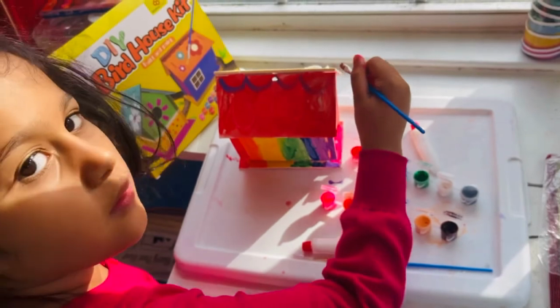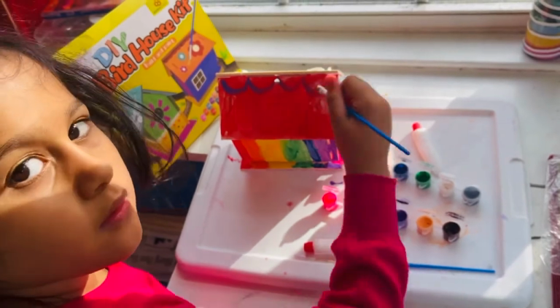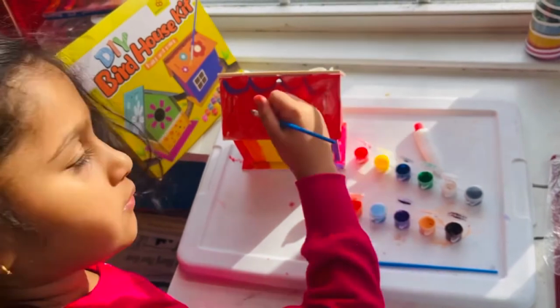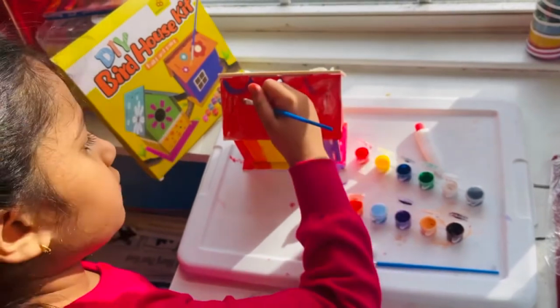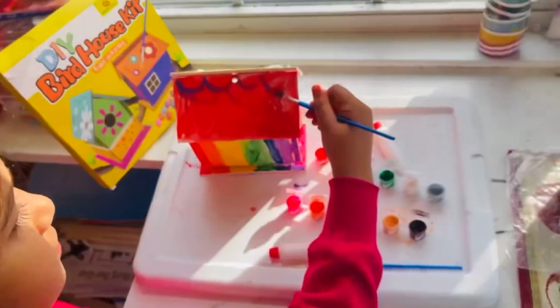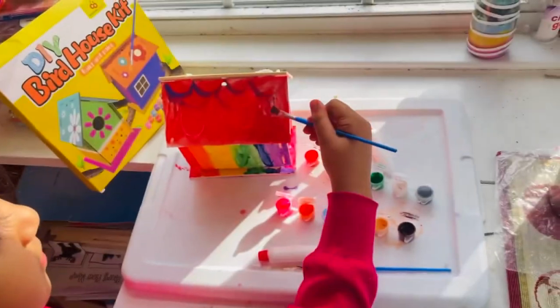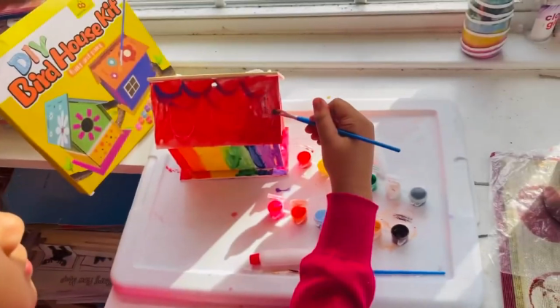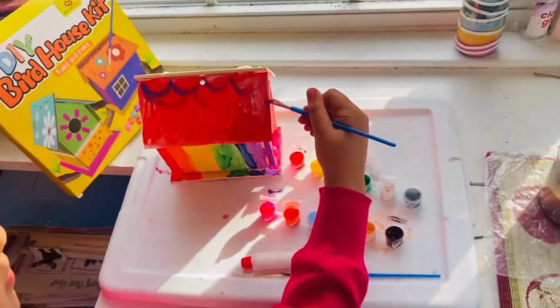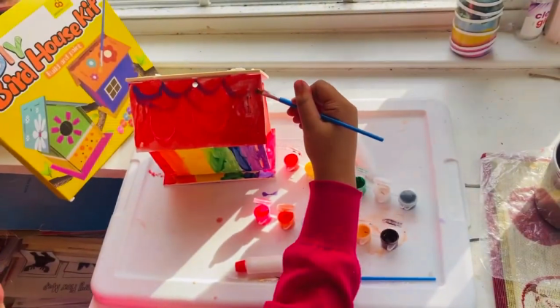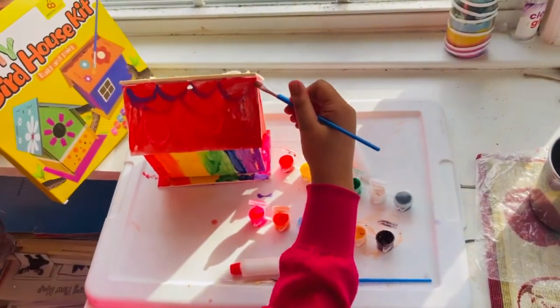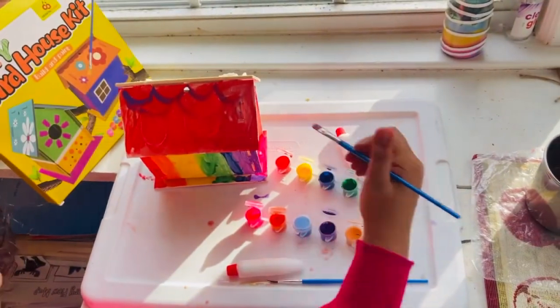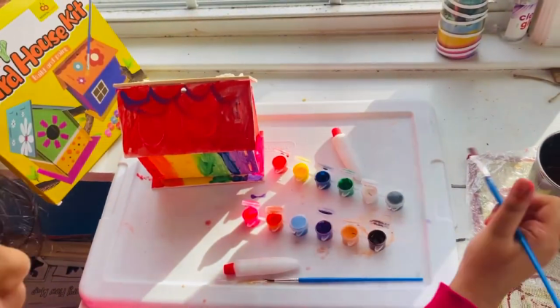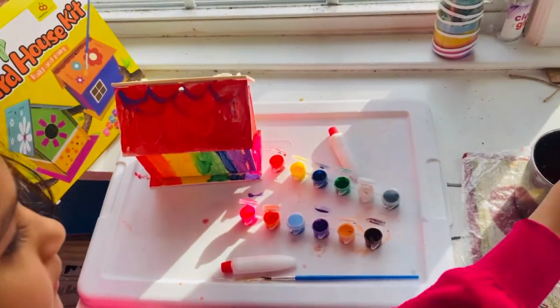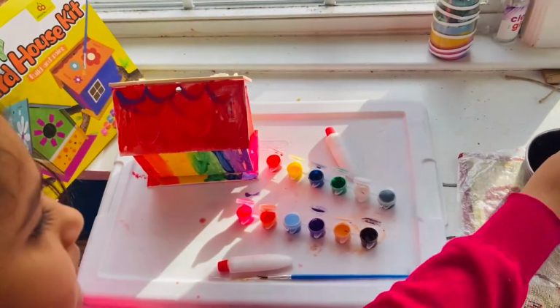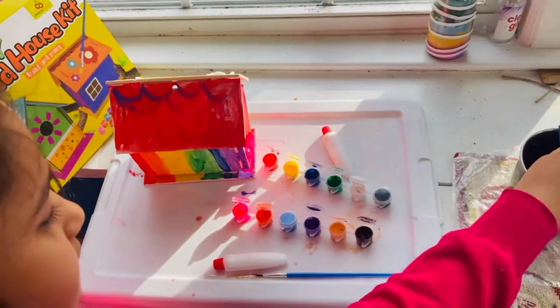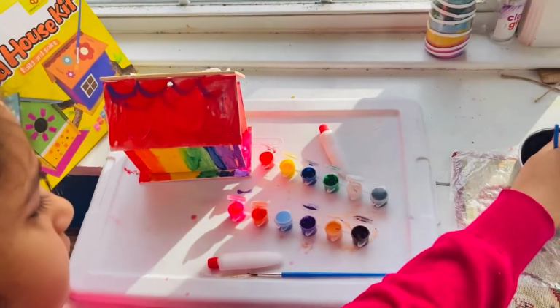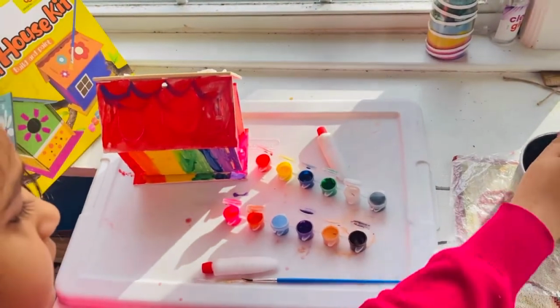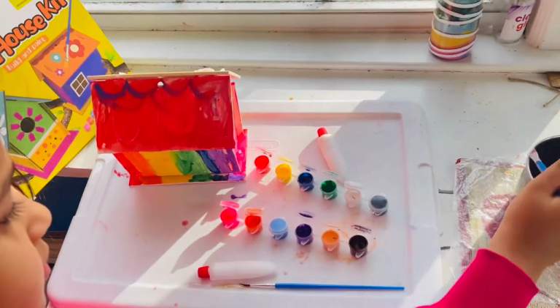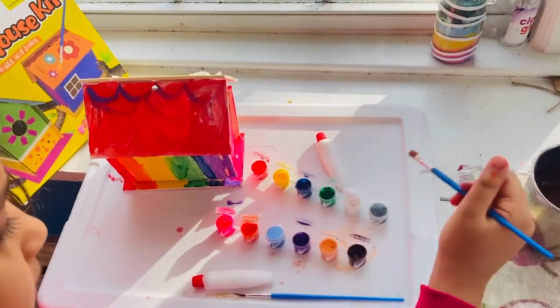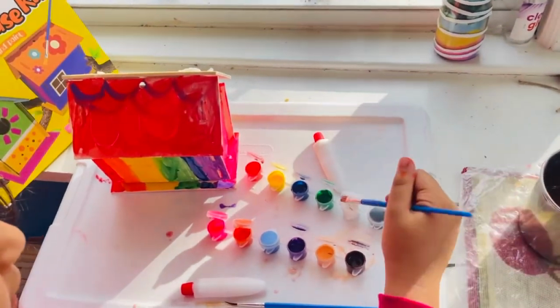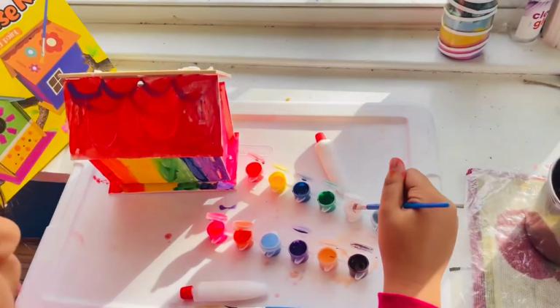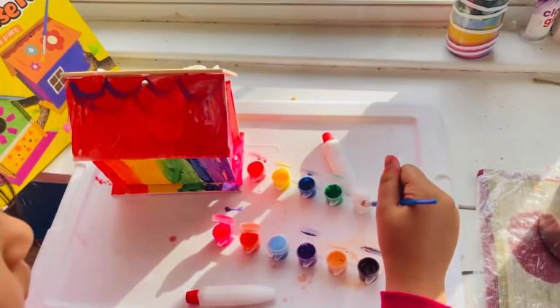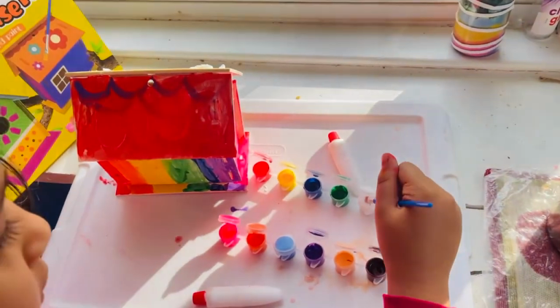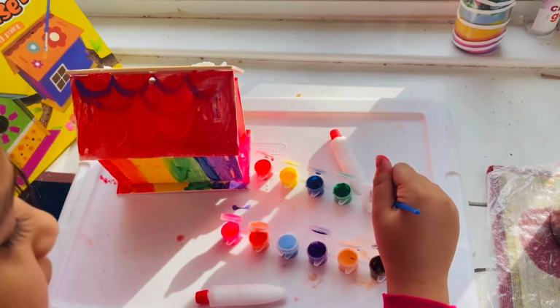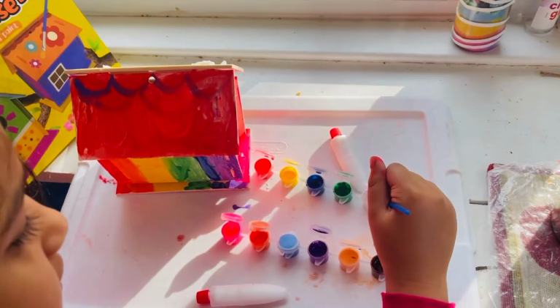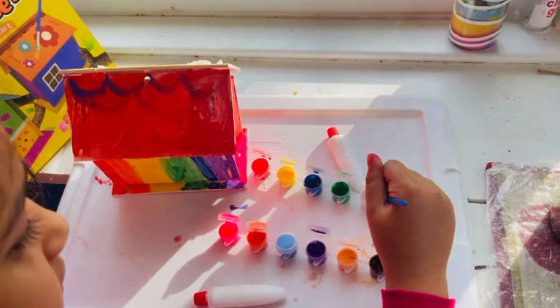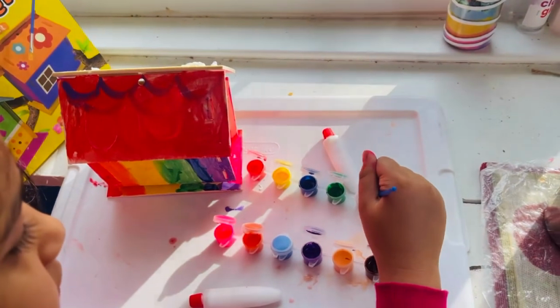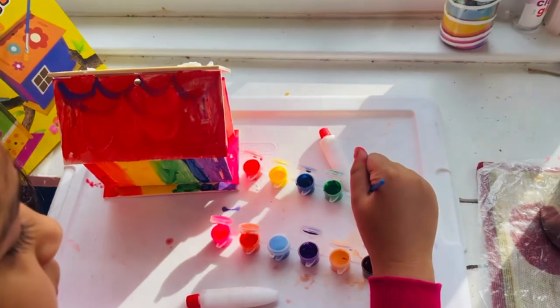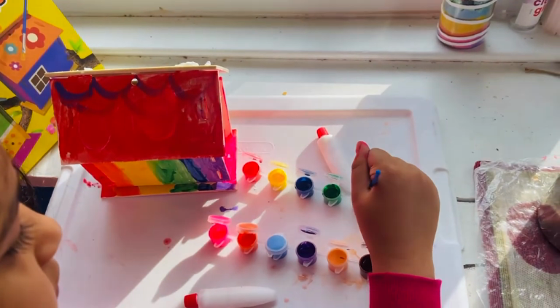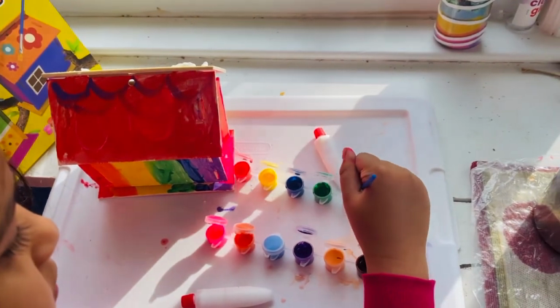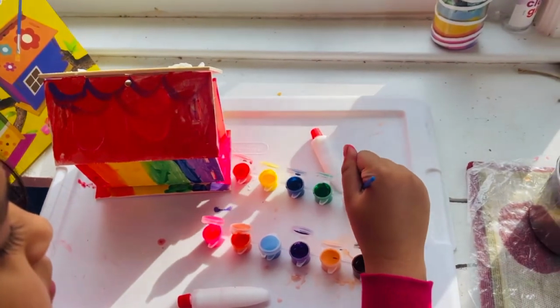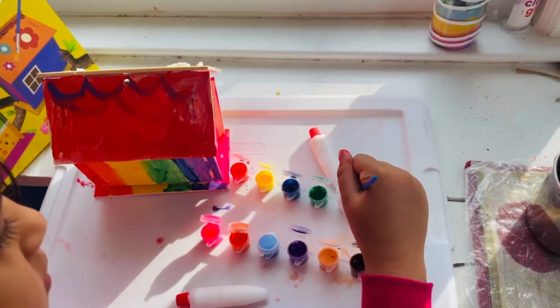Next, I'm going to put some purple squiggly lines. Then, I'm going to put some white dots.